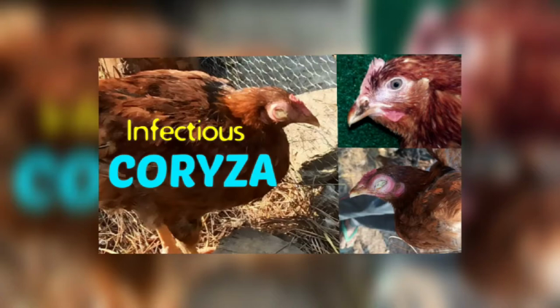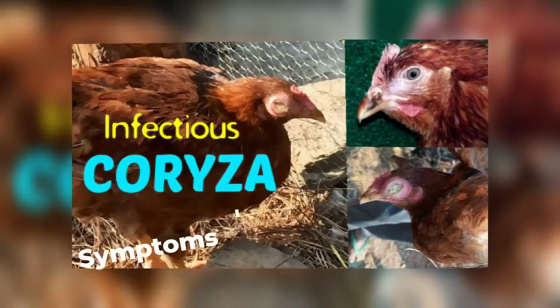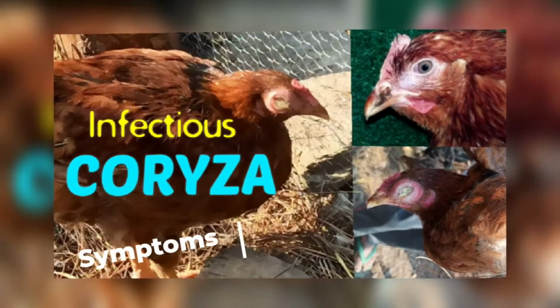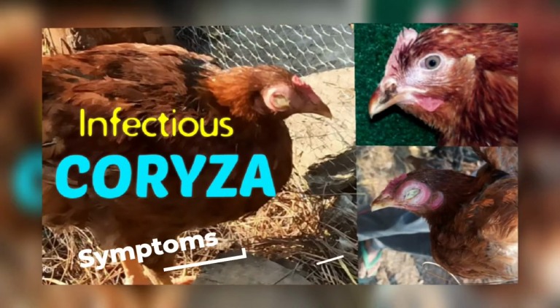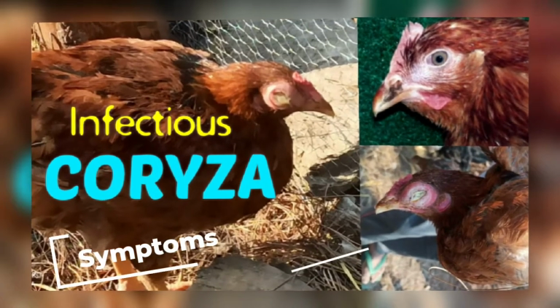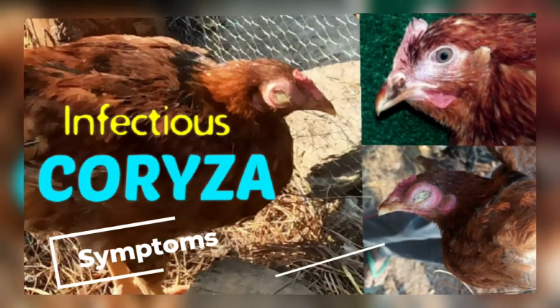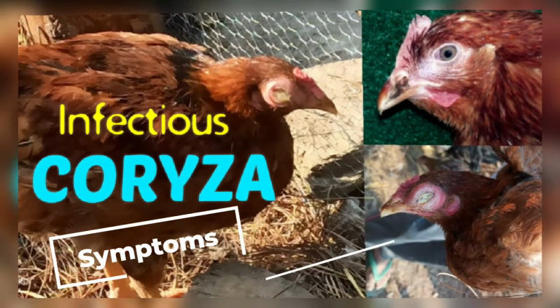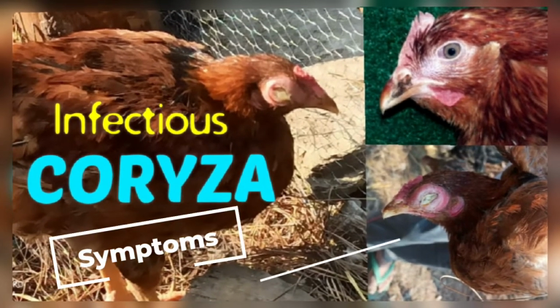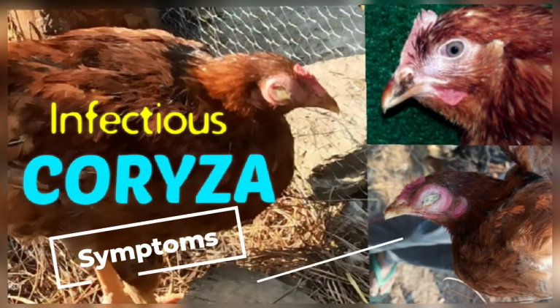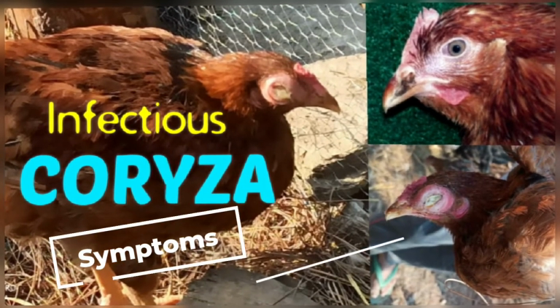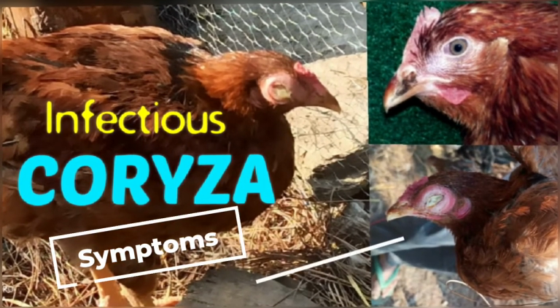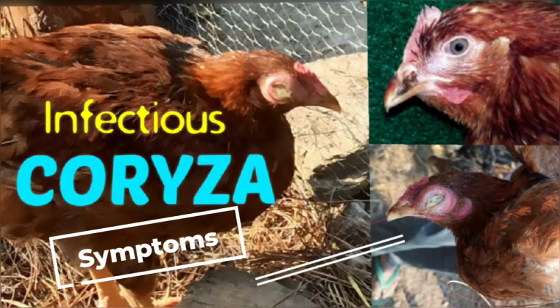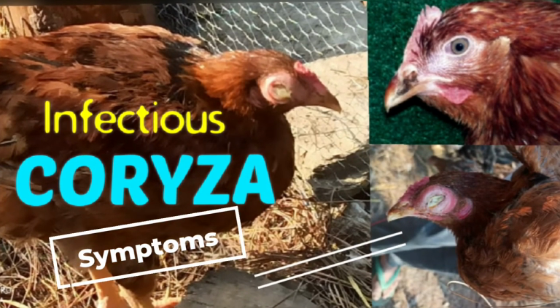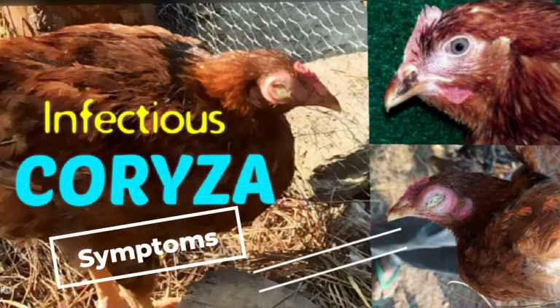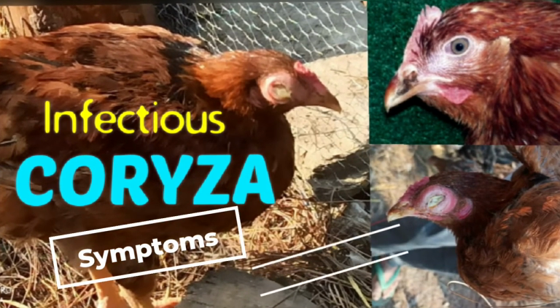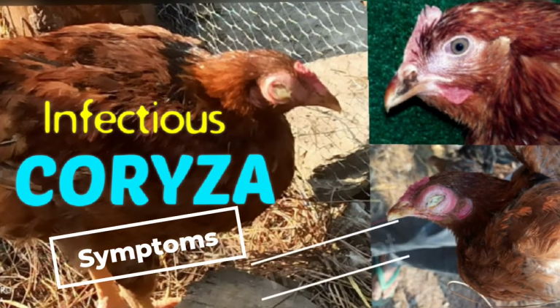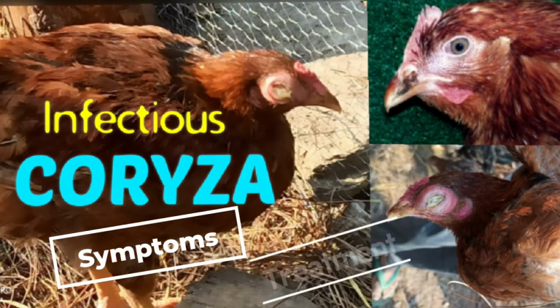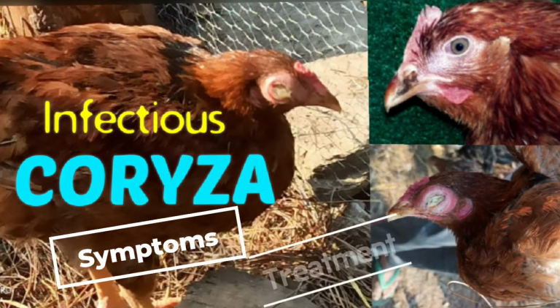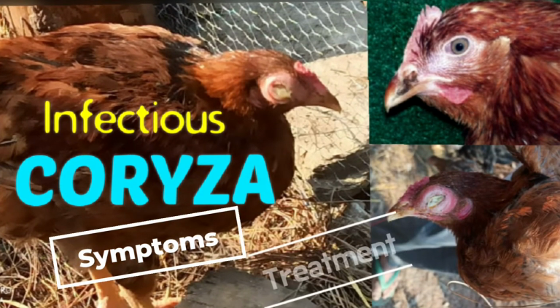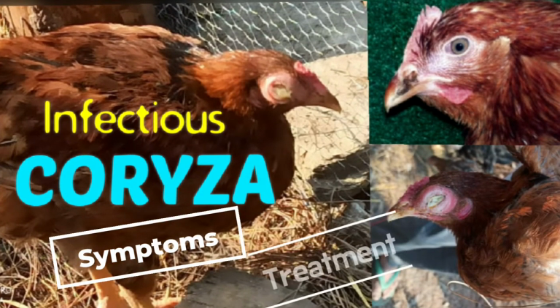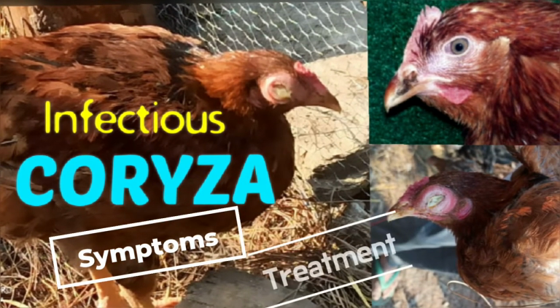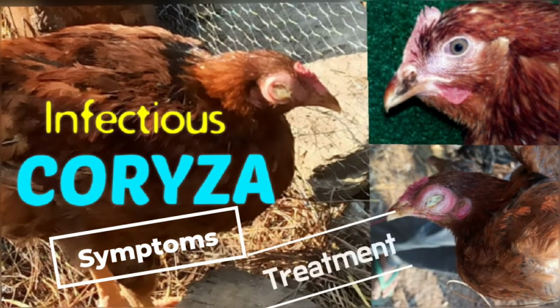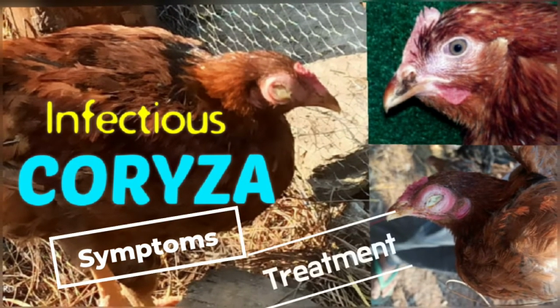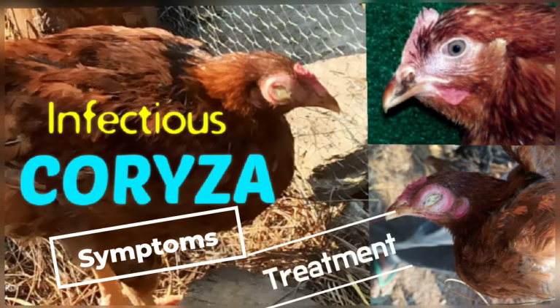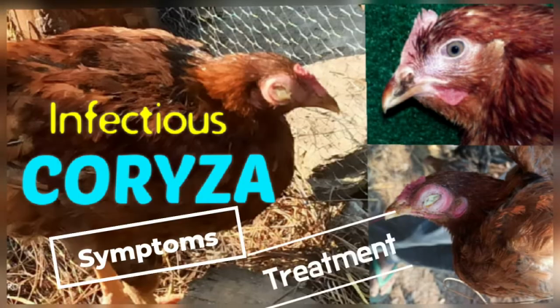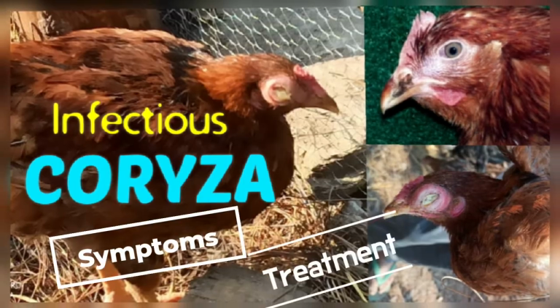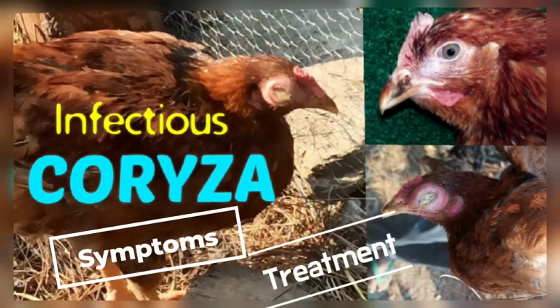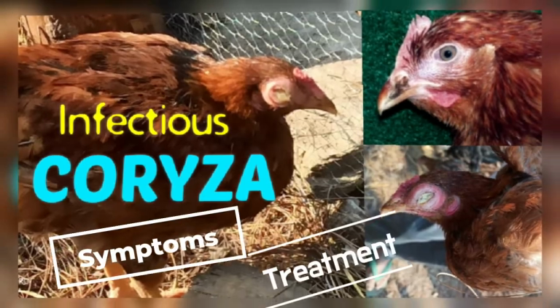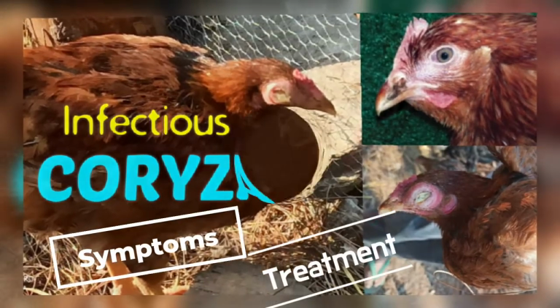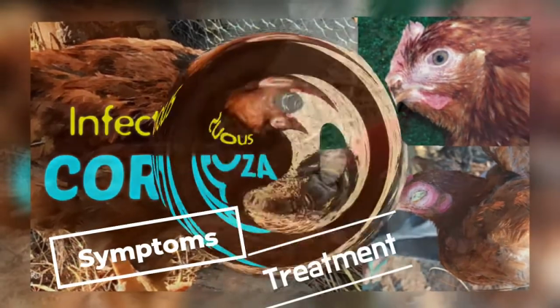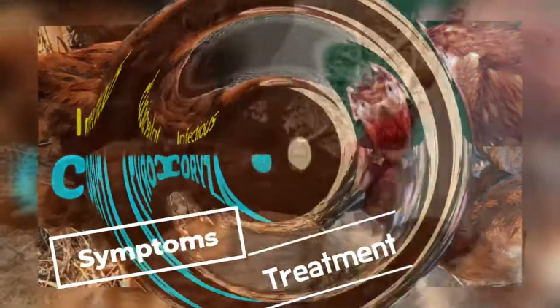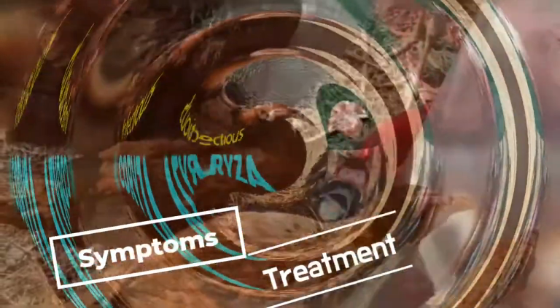Hello everyone, welcome to Vetviews channel. Today we are going to talk about infectious coryza disease in poultry.